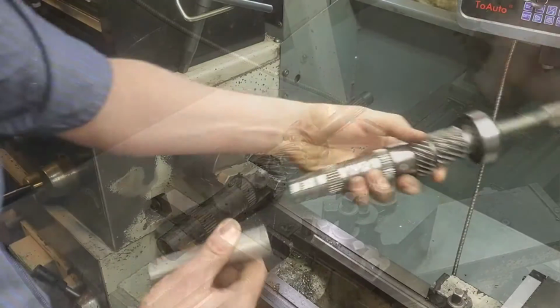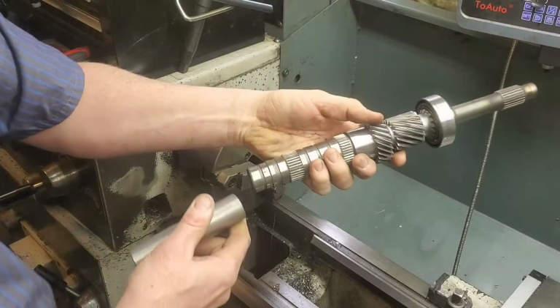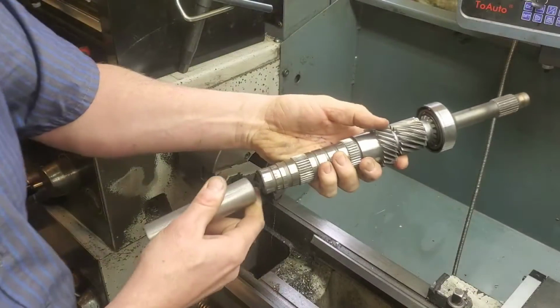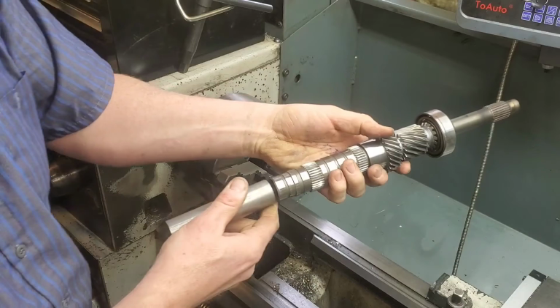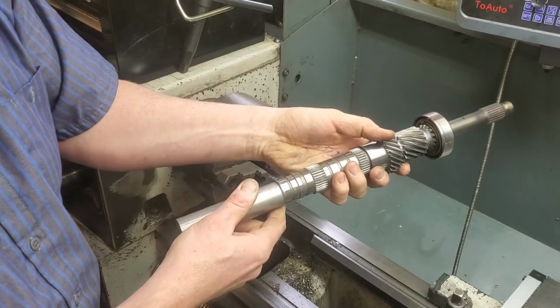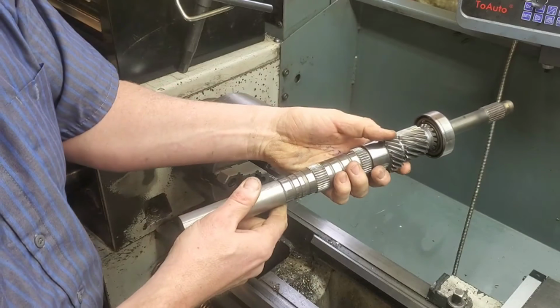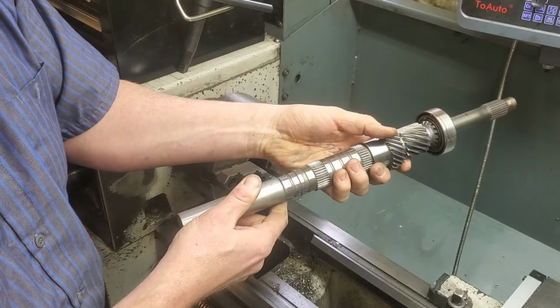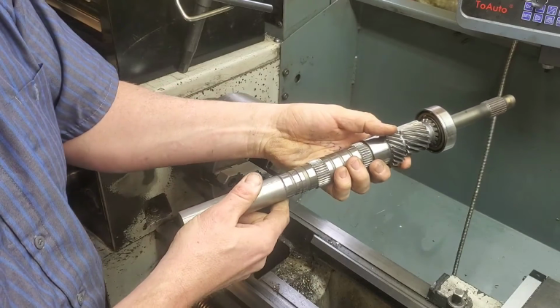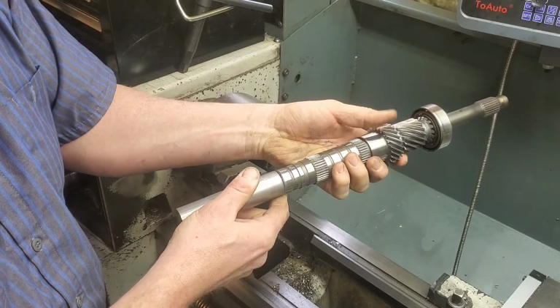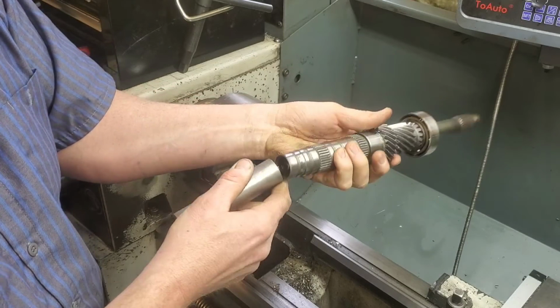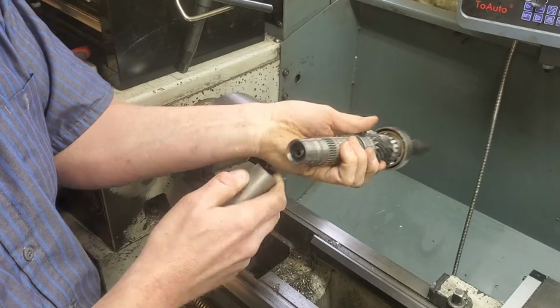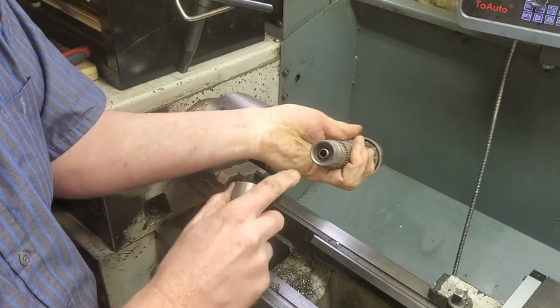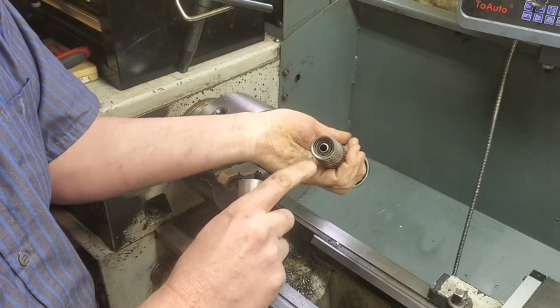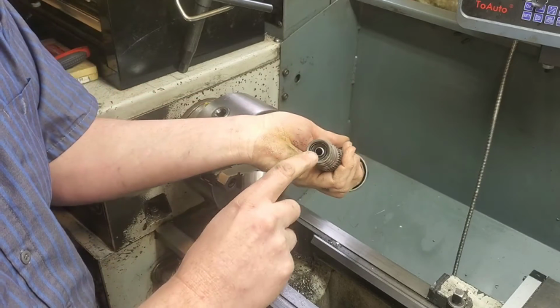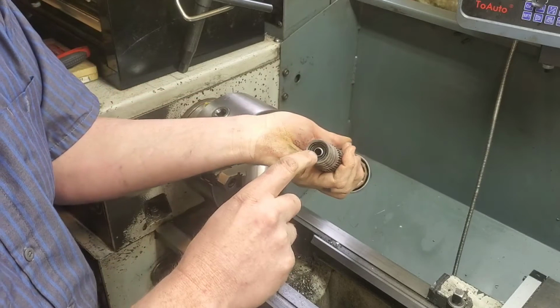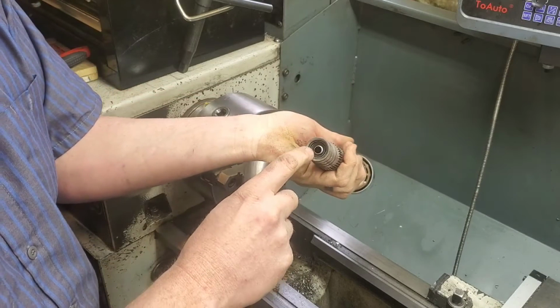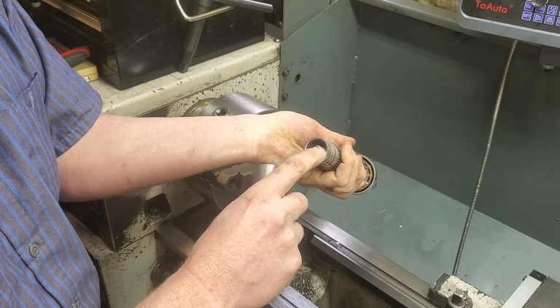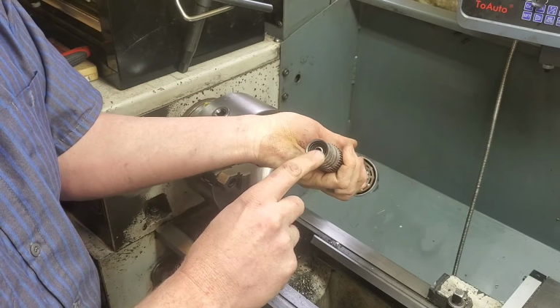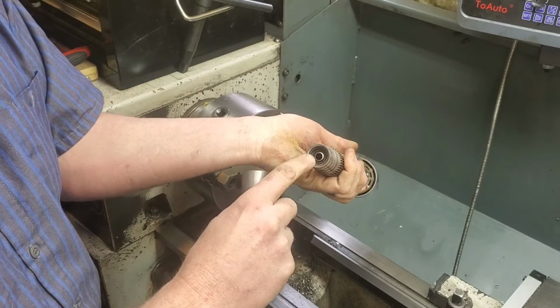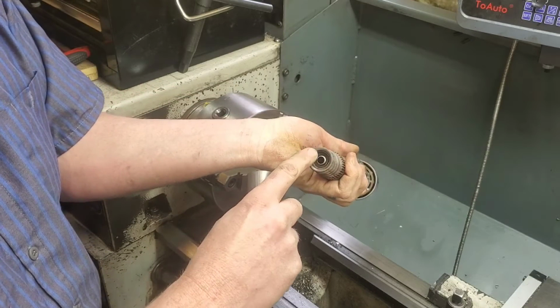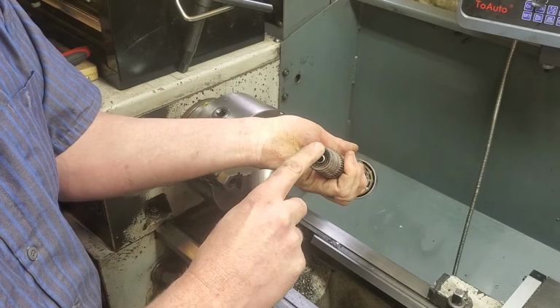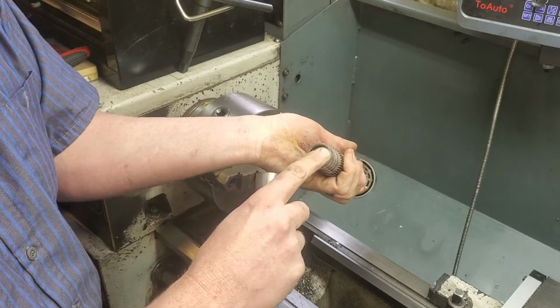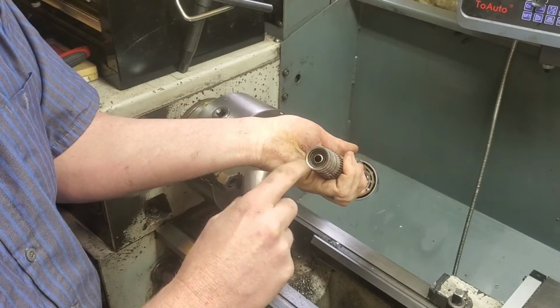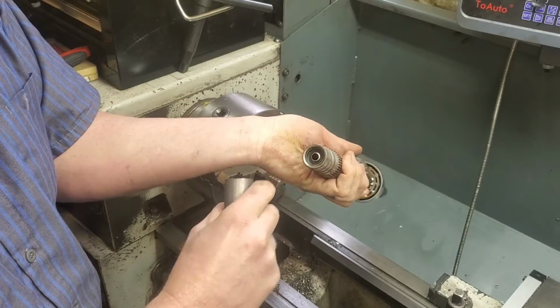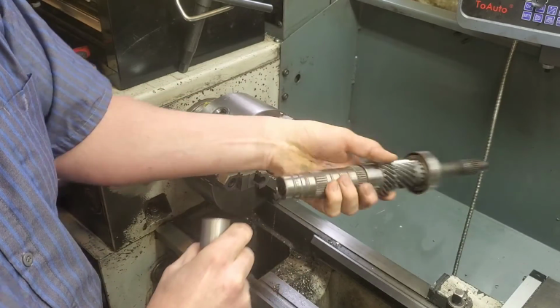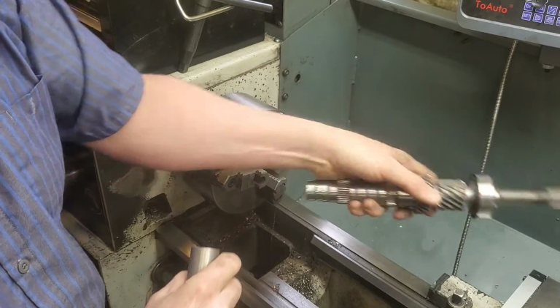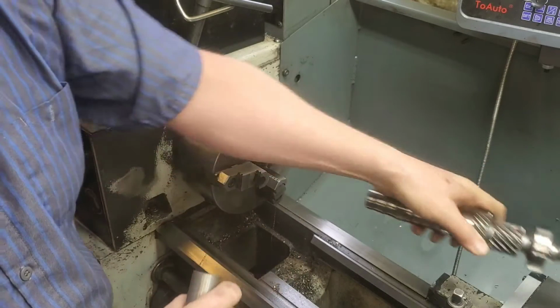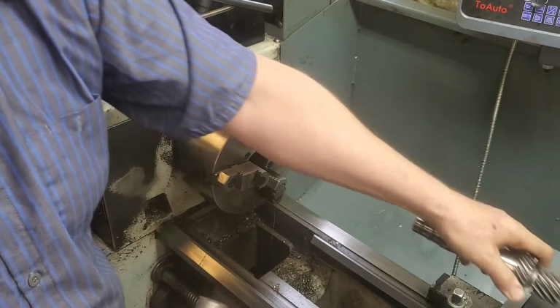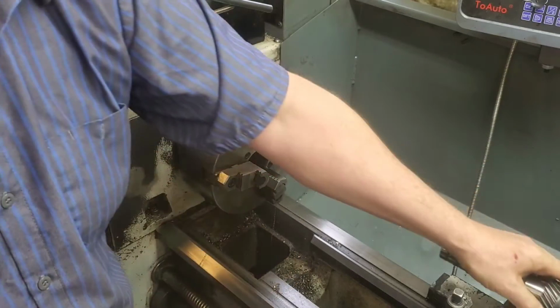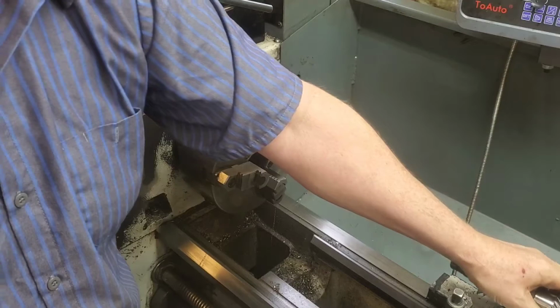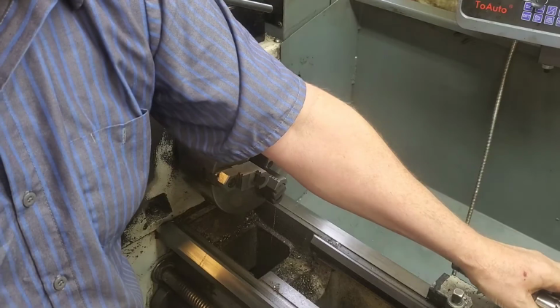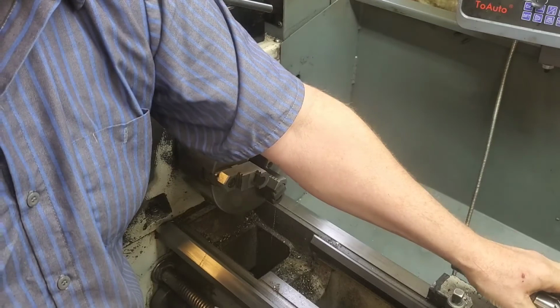Because we're doing this on the lathe, we're gonna actually have to machine a part that it's gonna spin on, on the 60-degree point that we pointed out earlier.